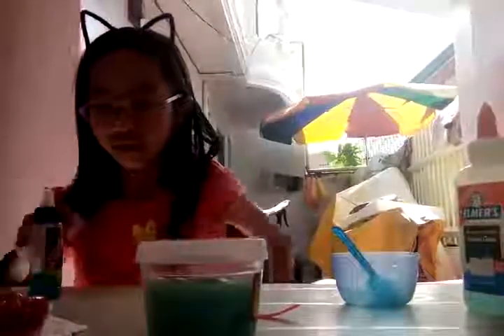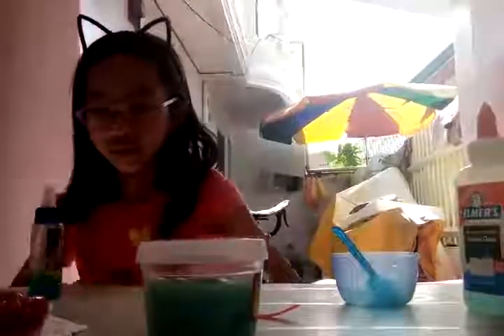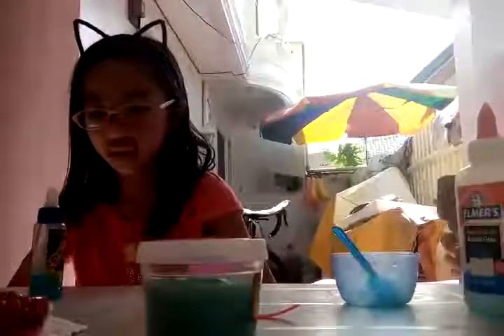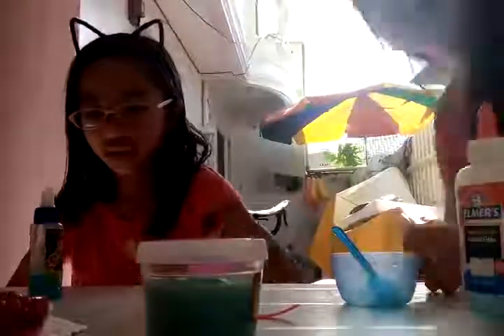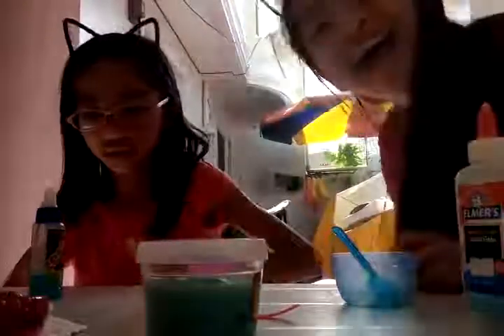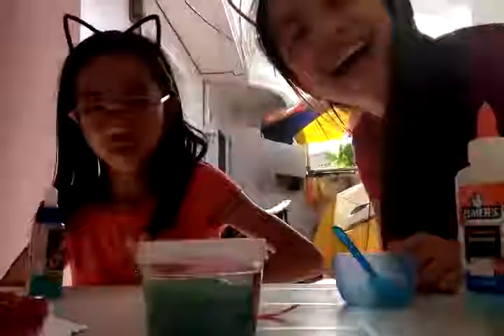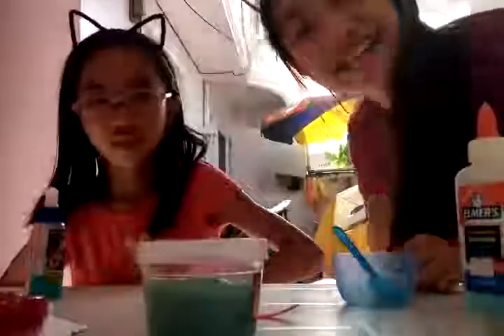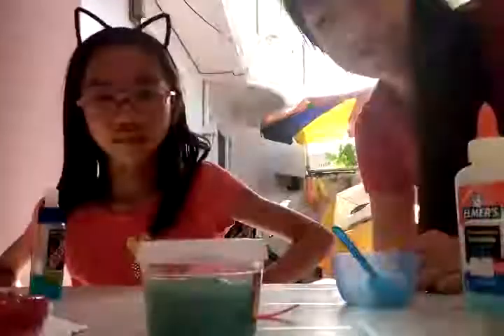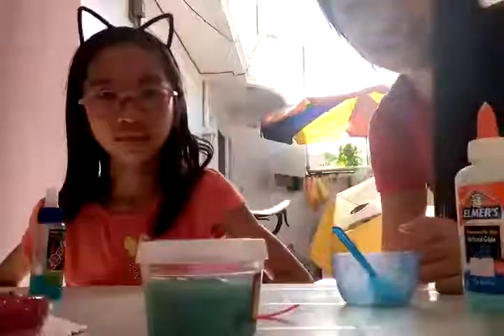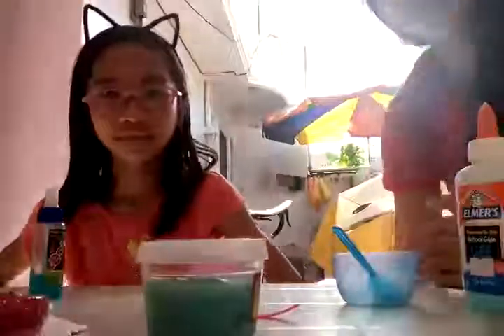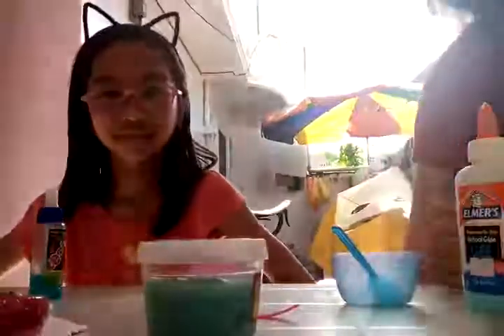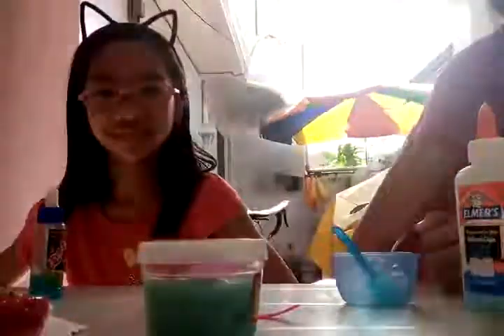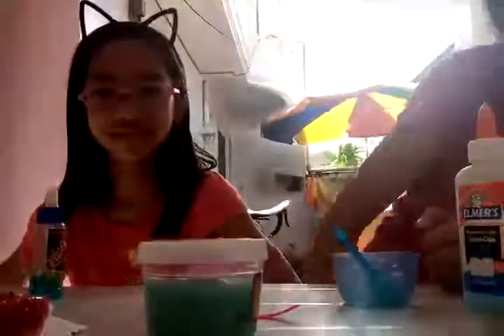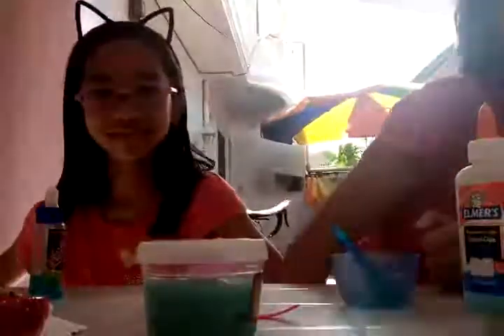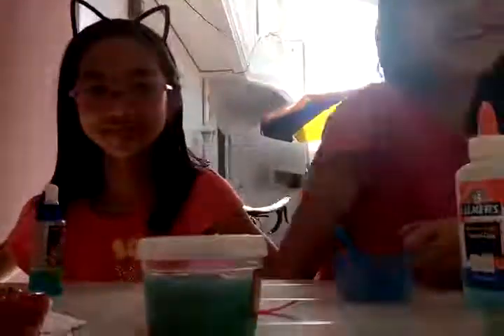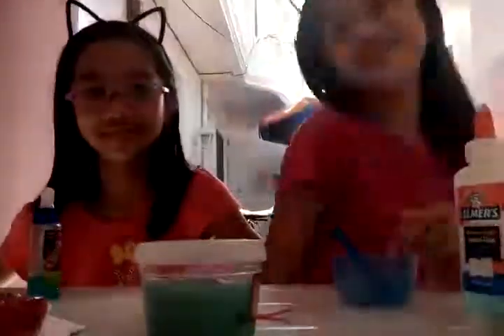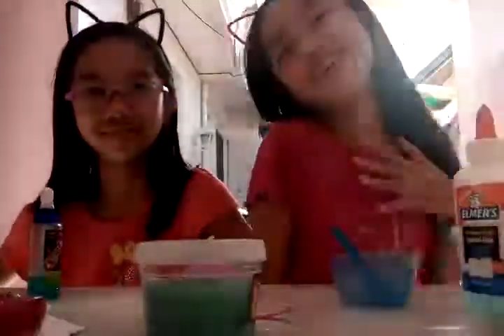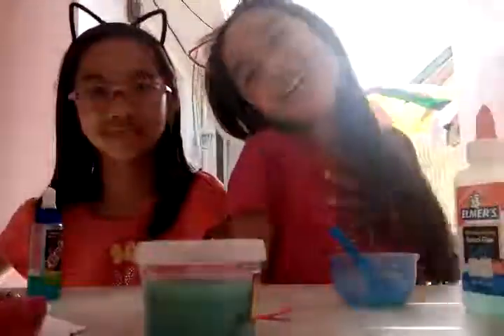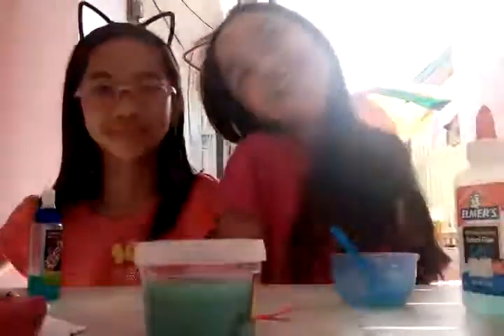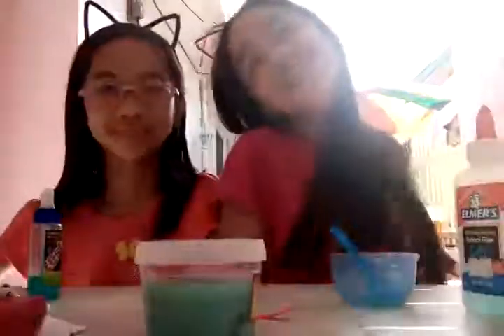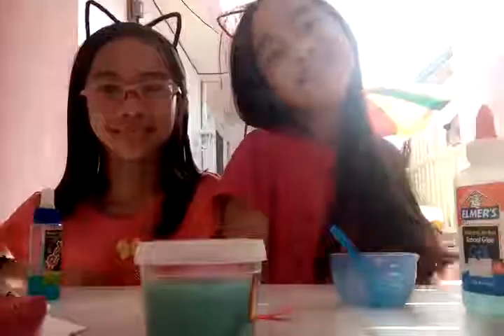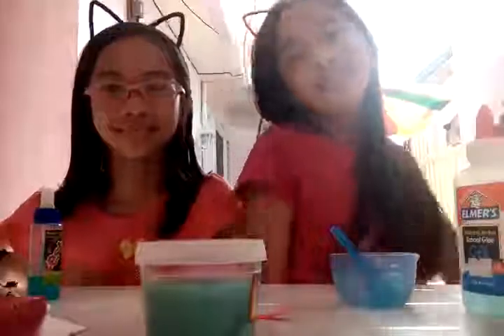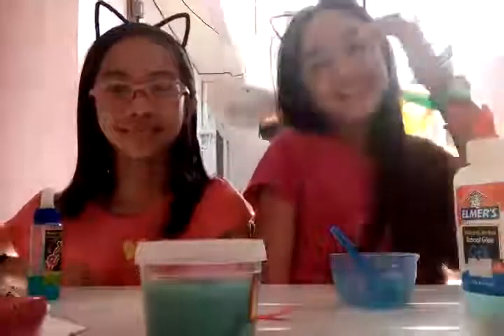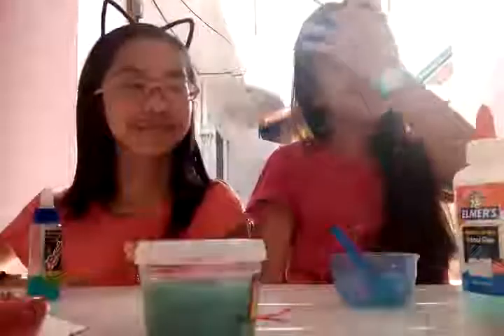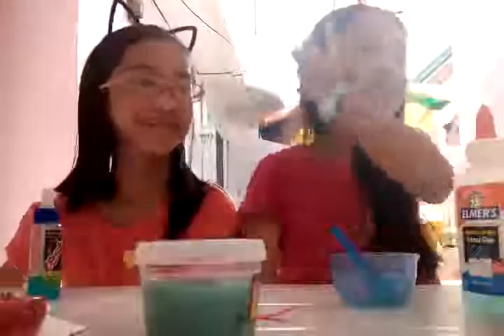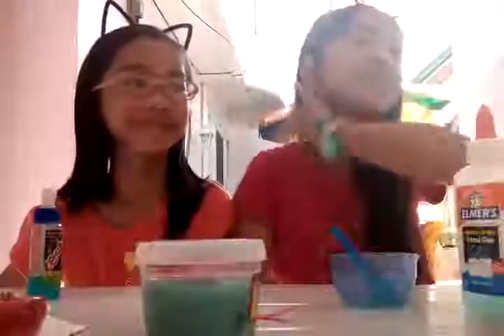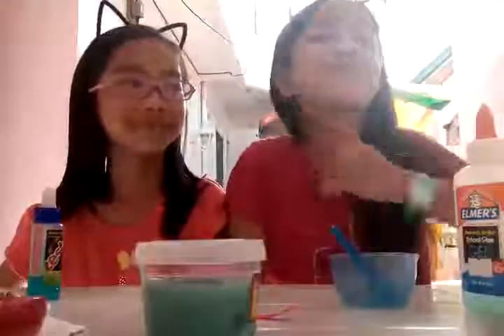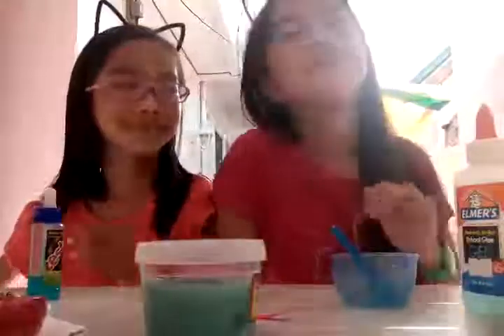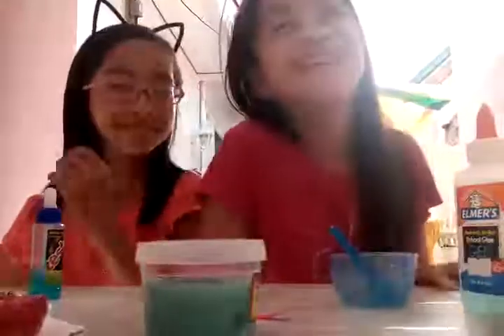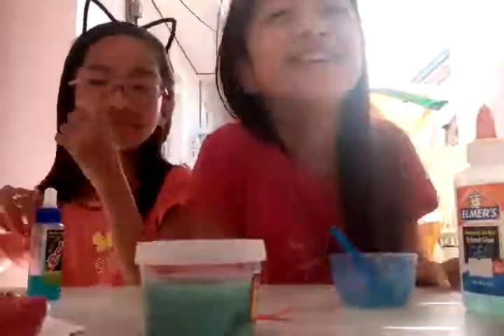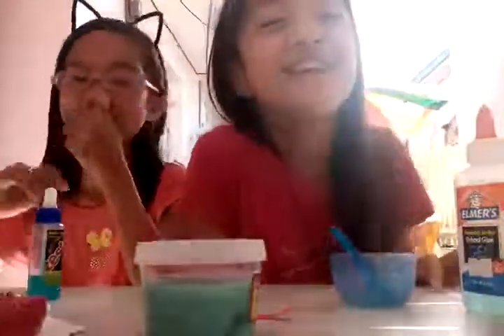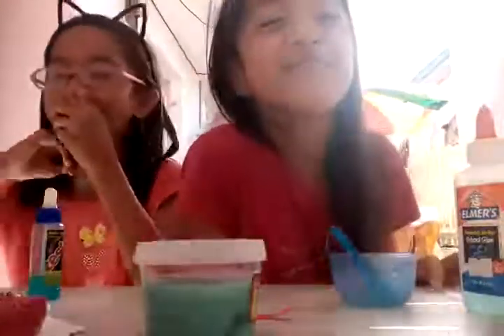Hey guys, what's up? It's me, Candy. Today we're going to be making slime.